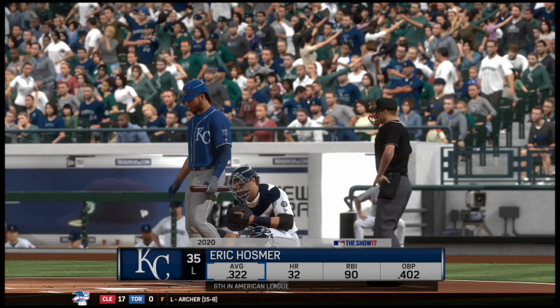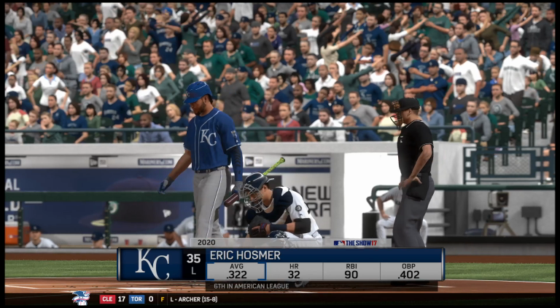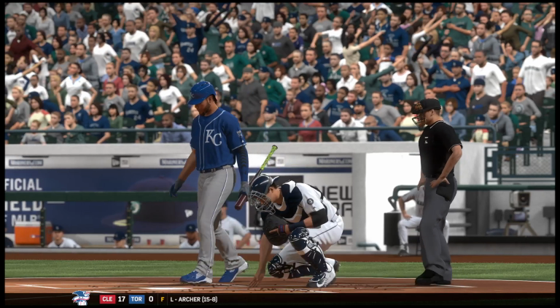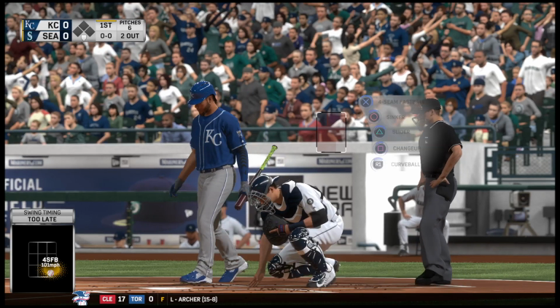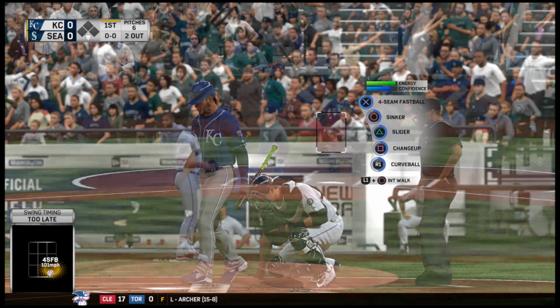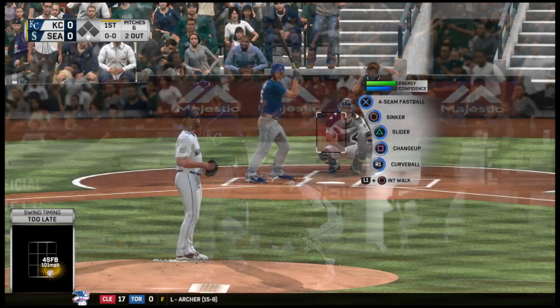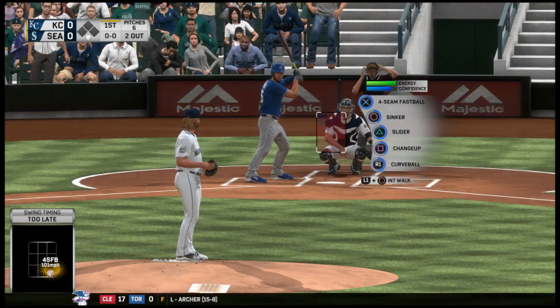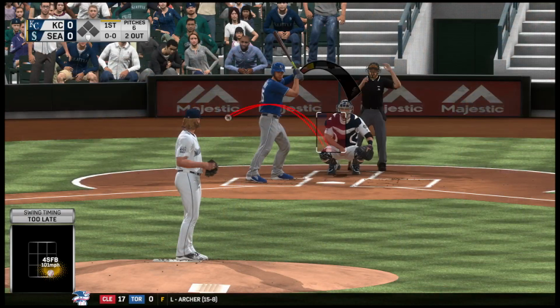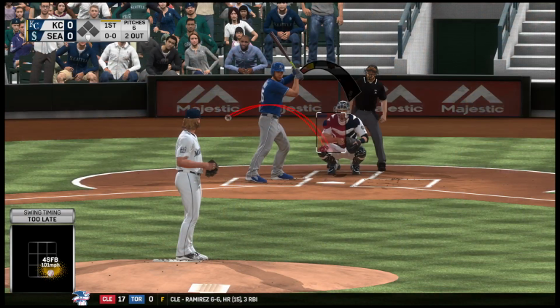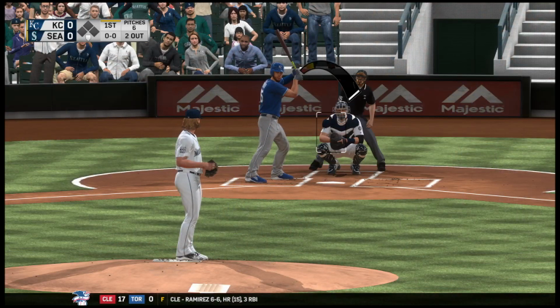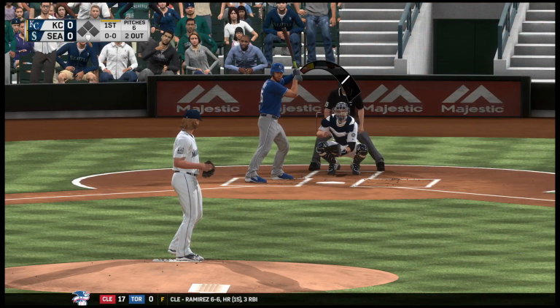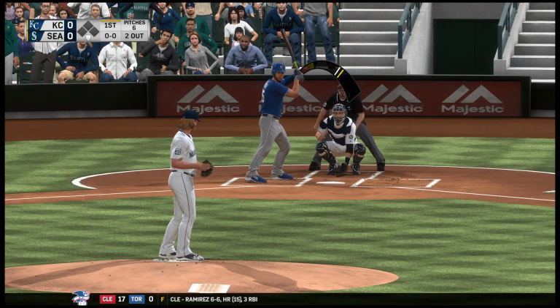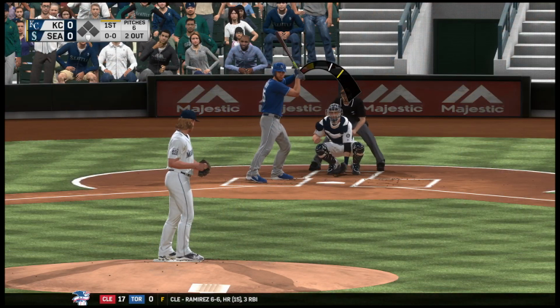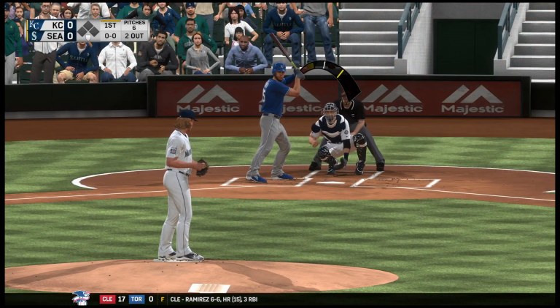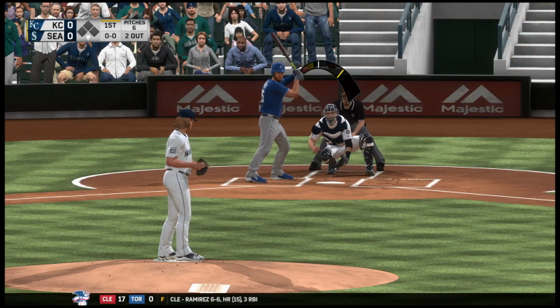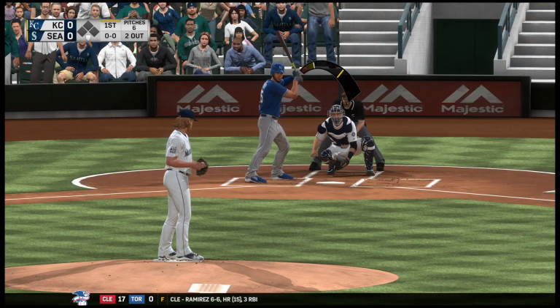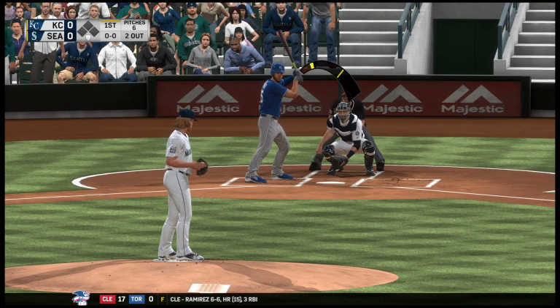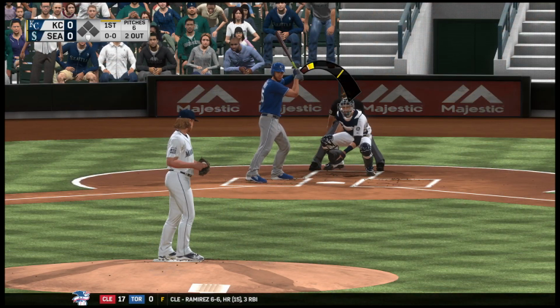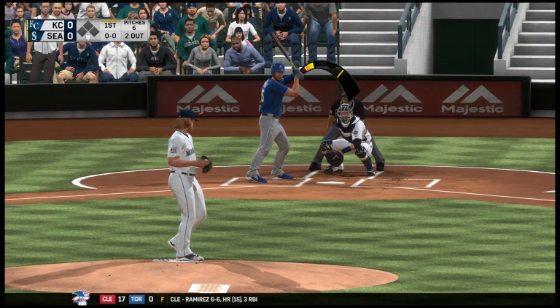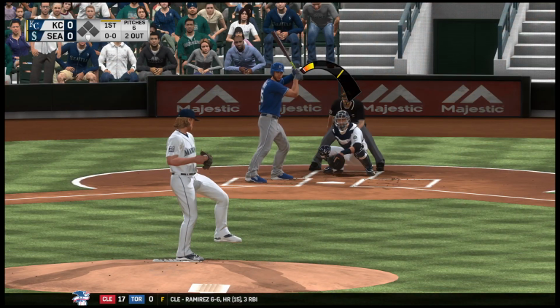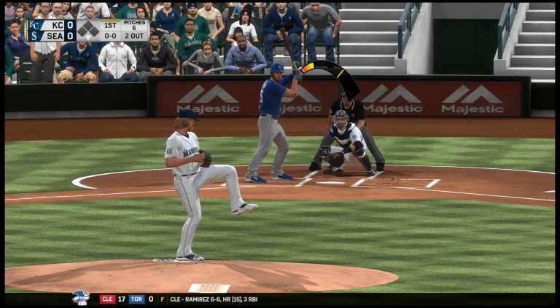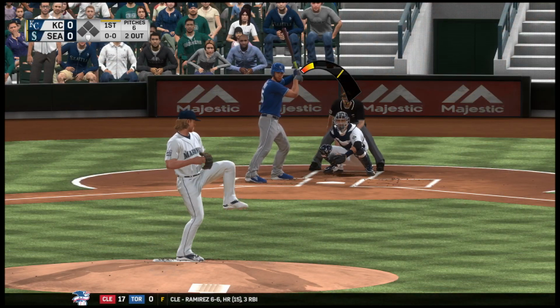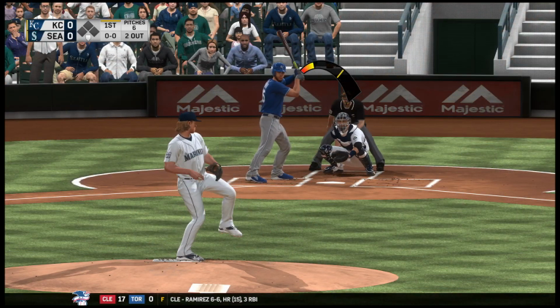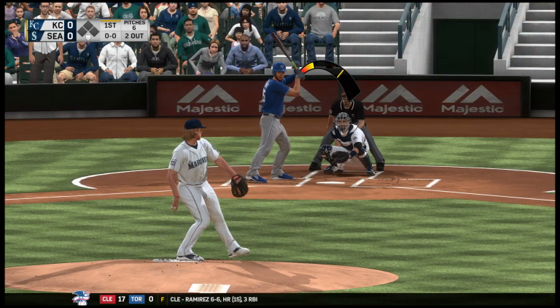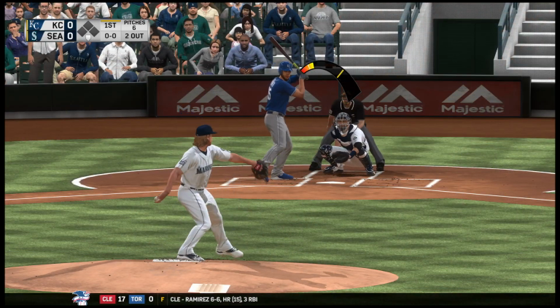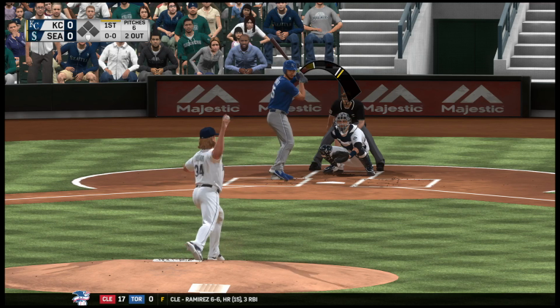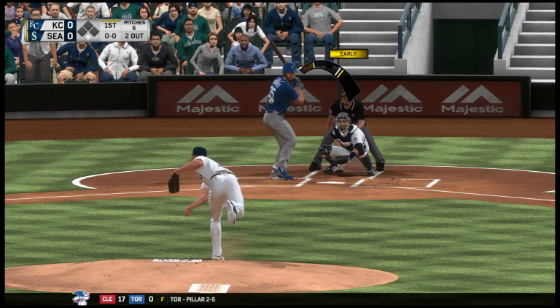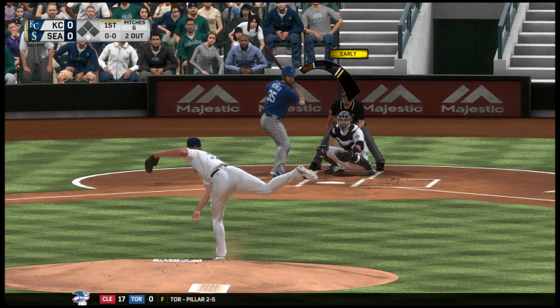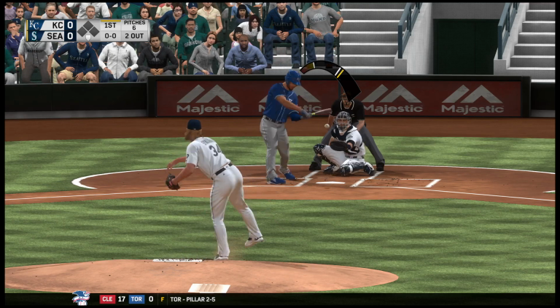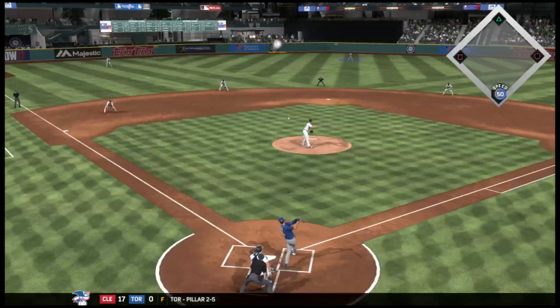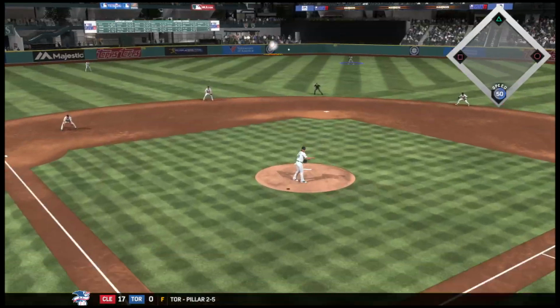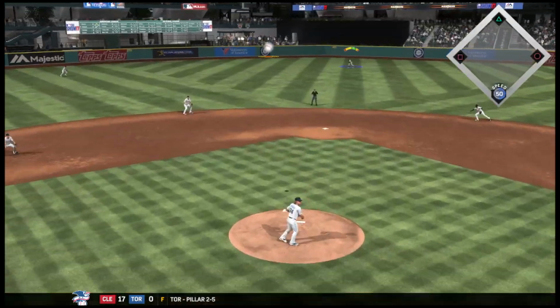Got him swinging on the fastball there. Starlin Castro goes down for out number two in the top half.